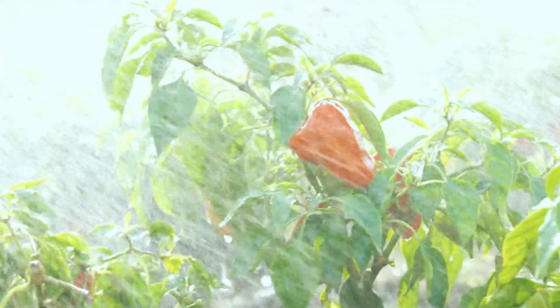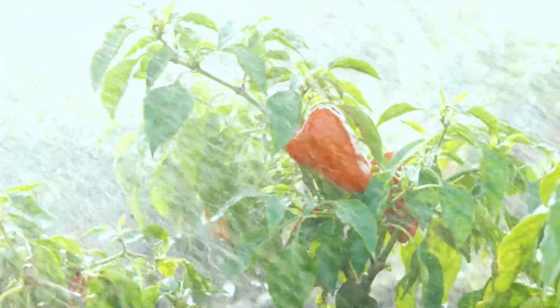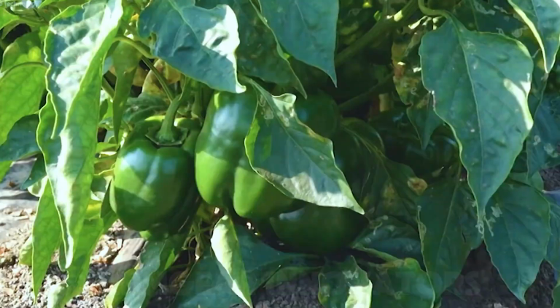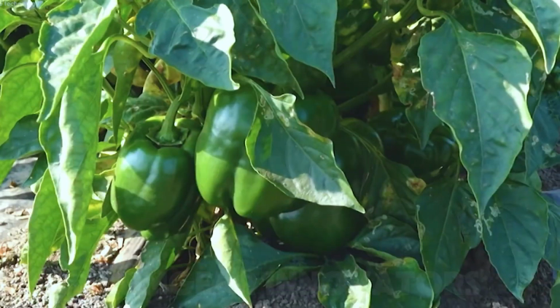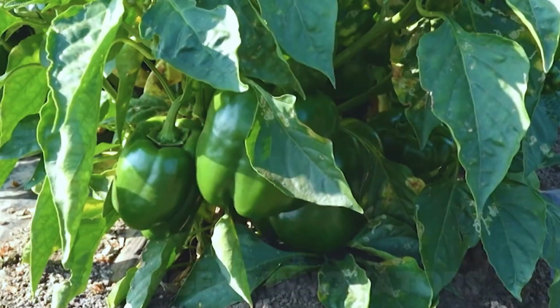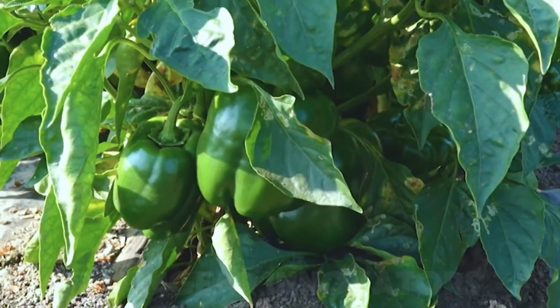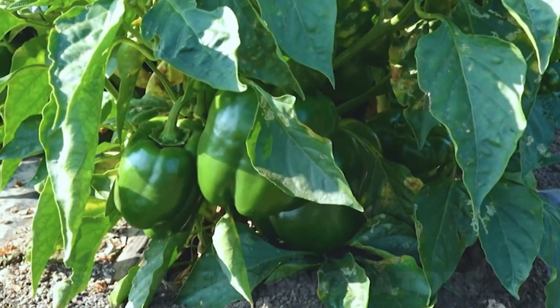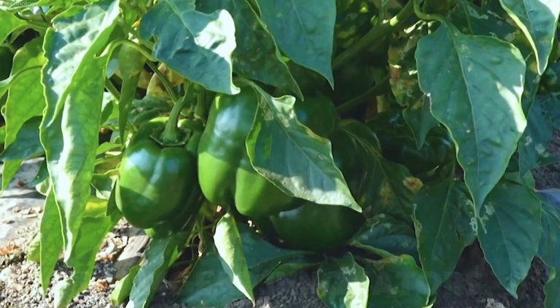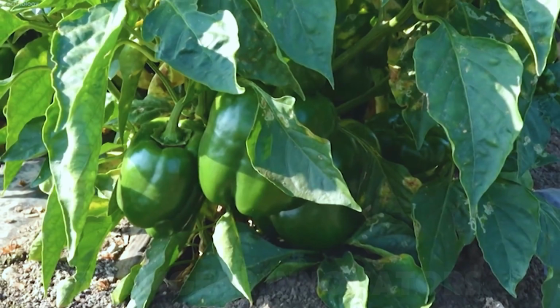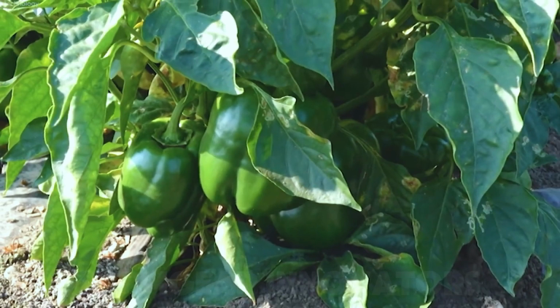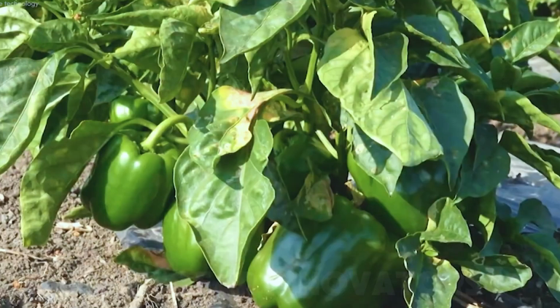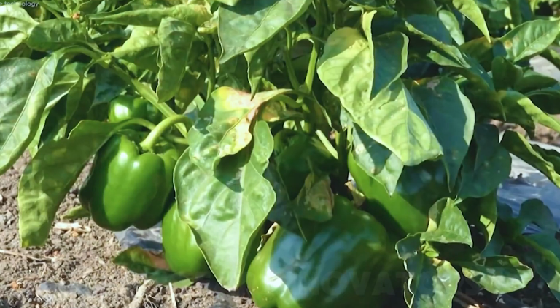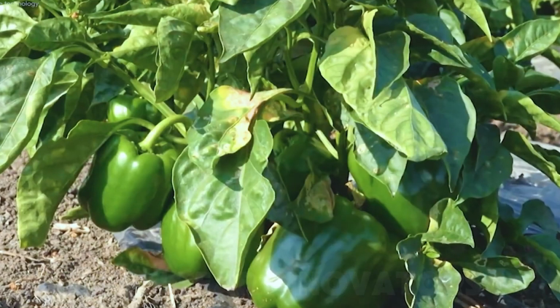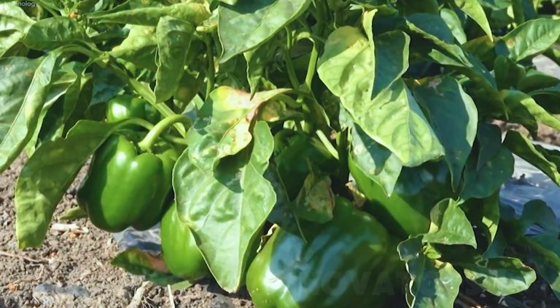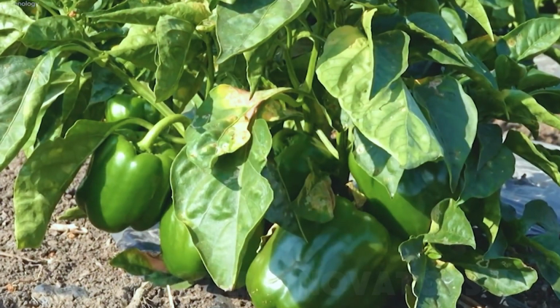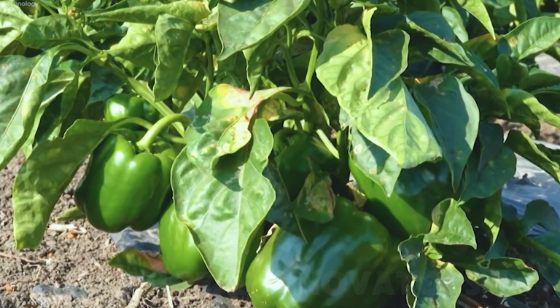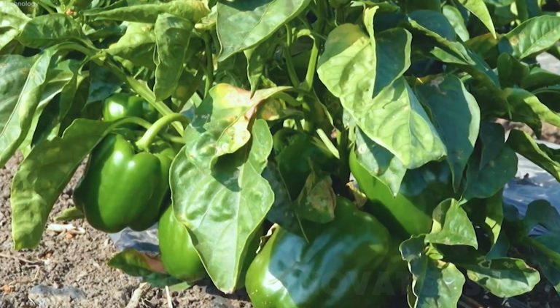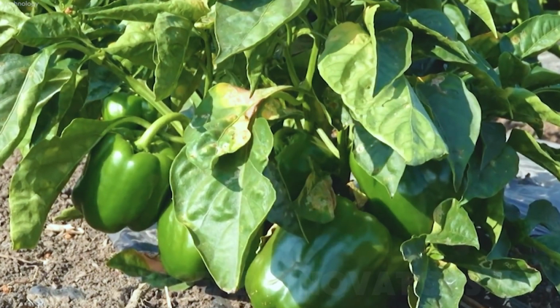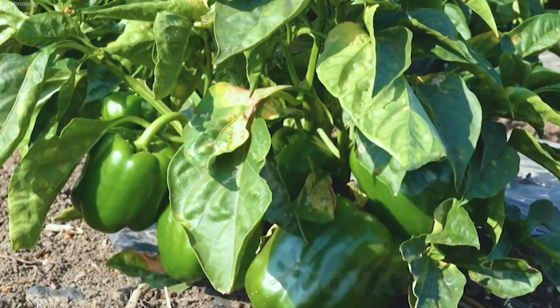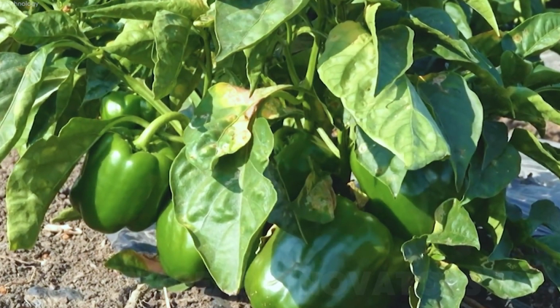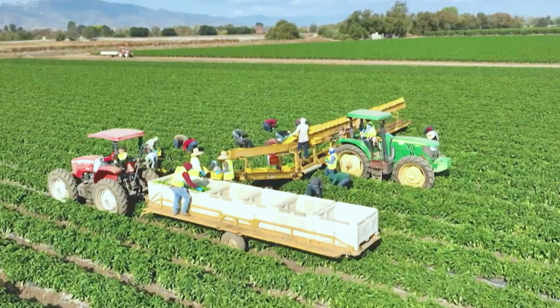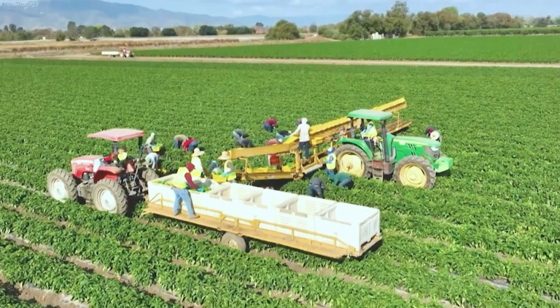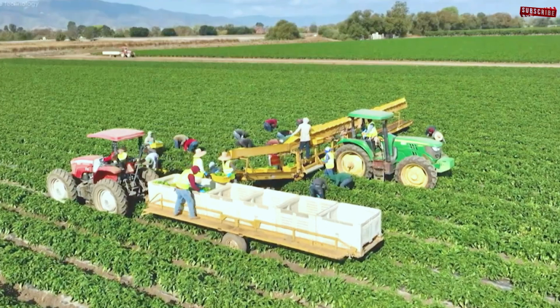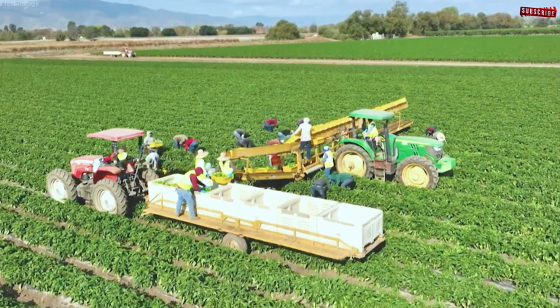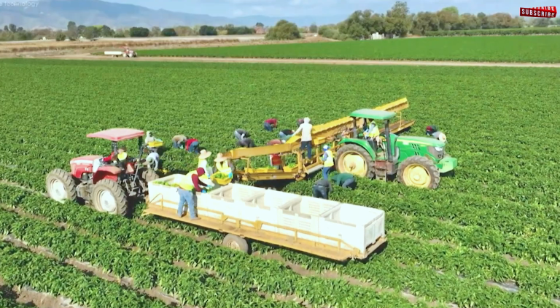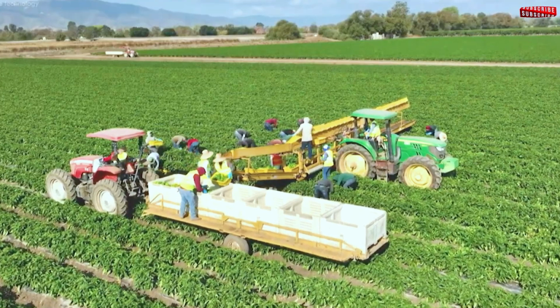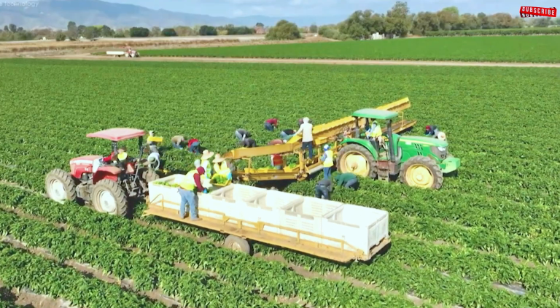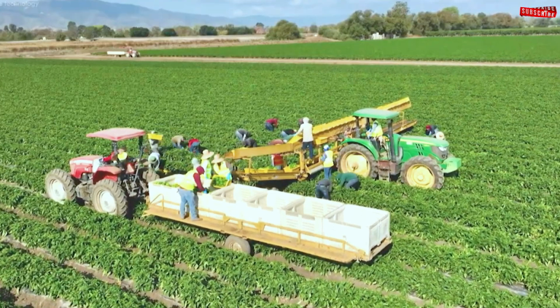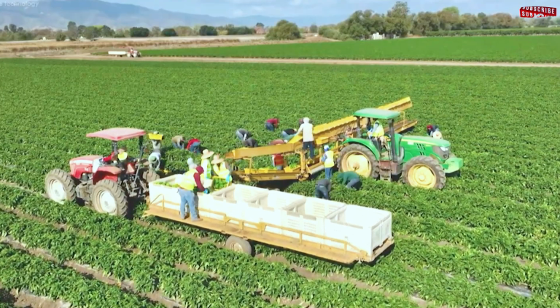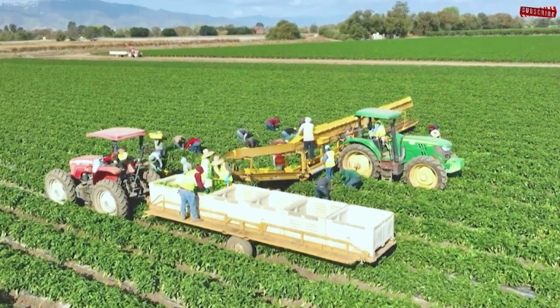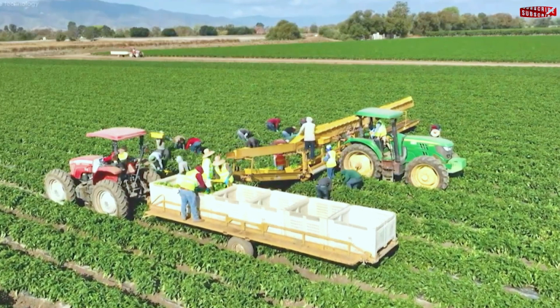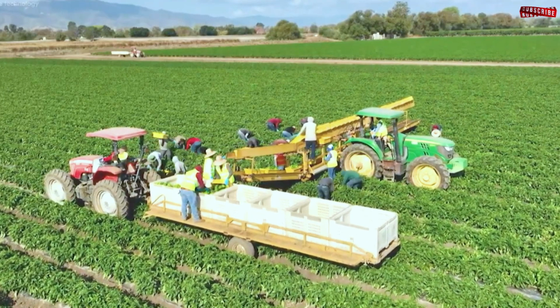Harvesting is a delicate process. Farmers handpick peppers to preserve their freshness and prevent bruising, ensuring only the best peppers make it to market.